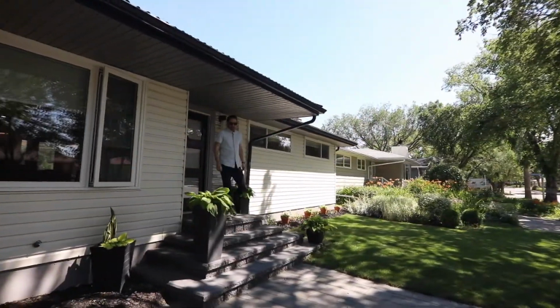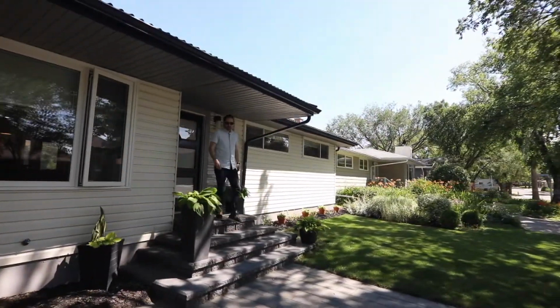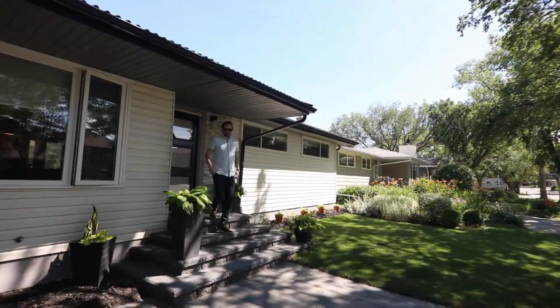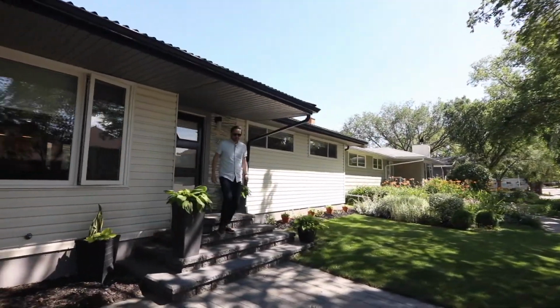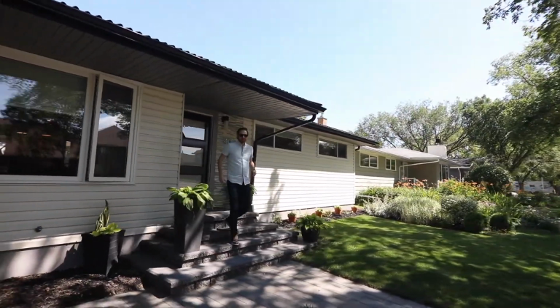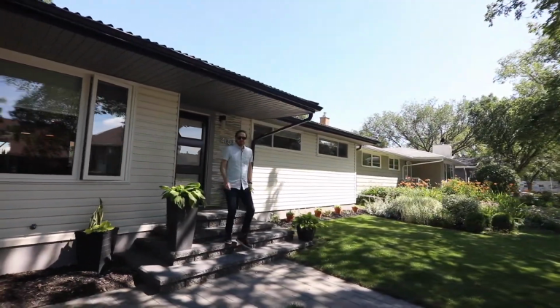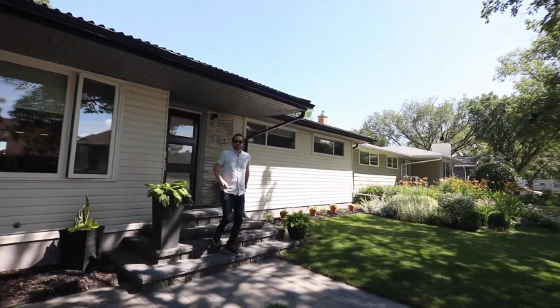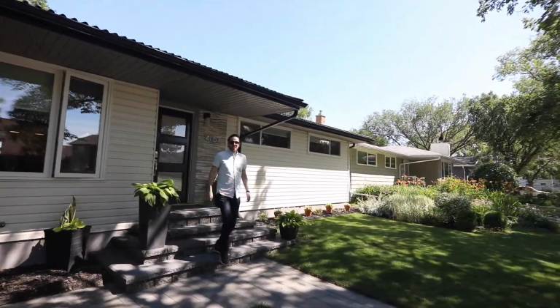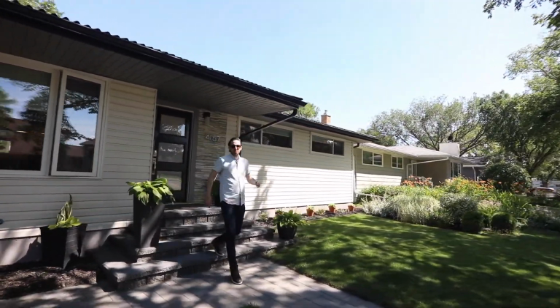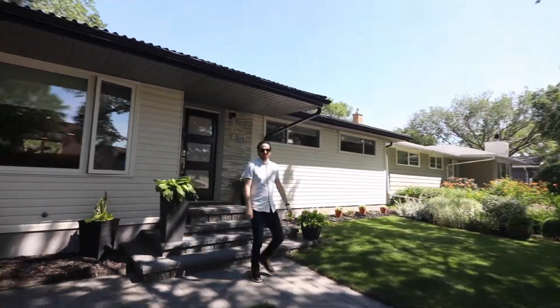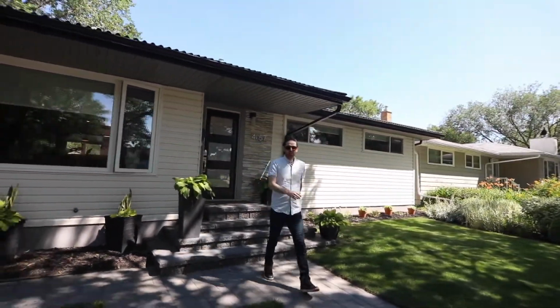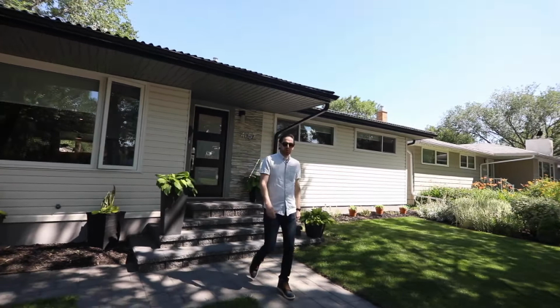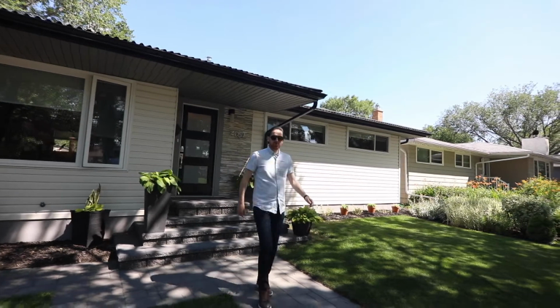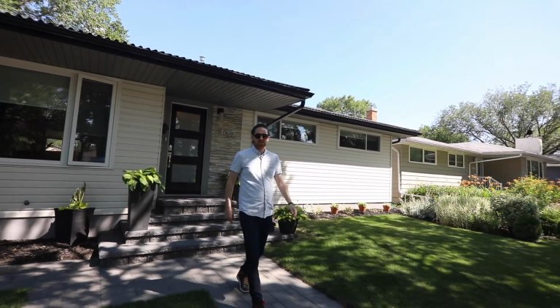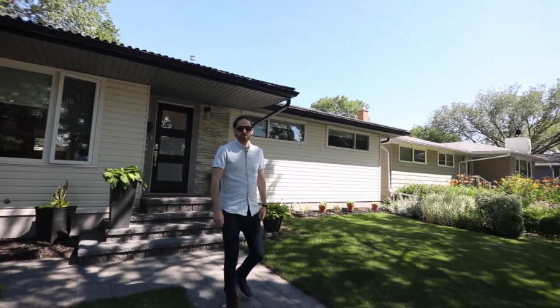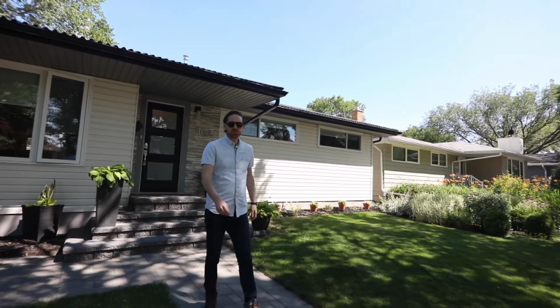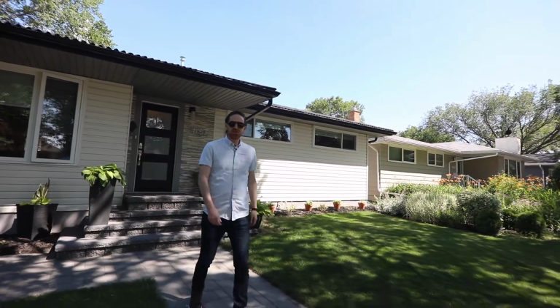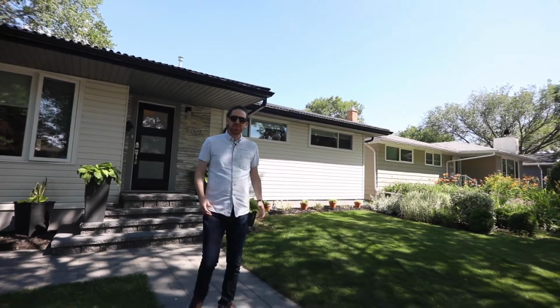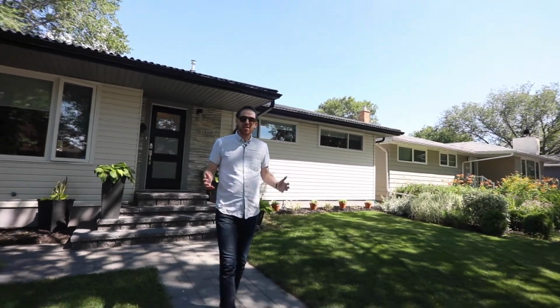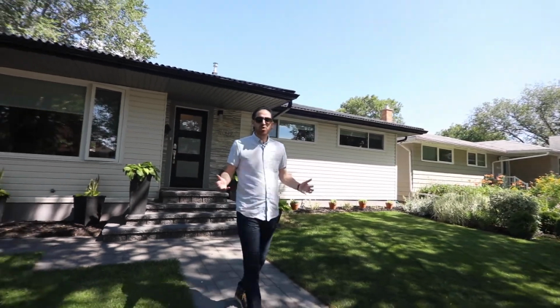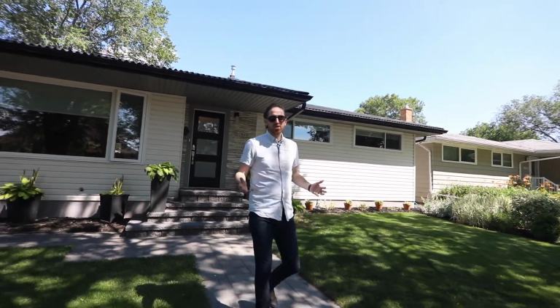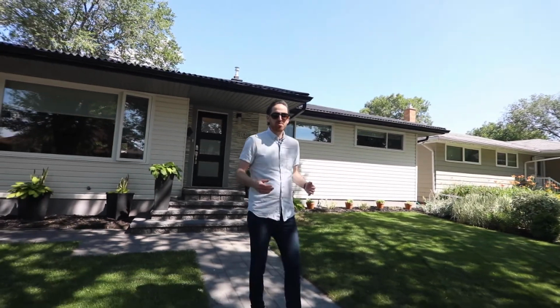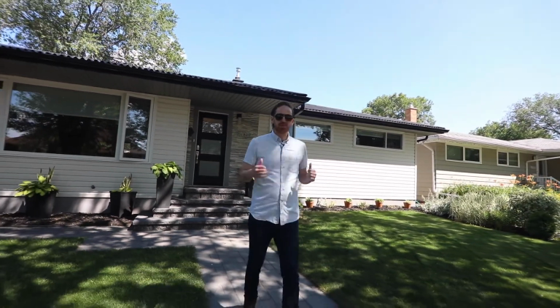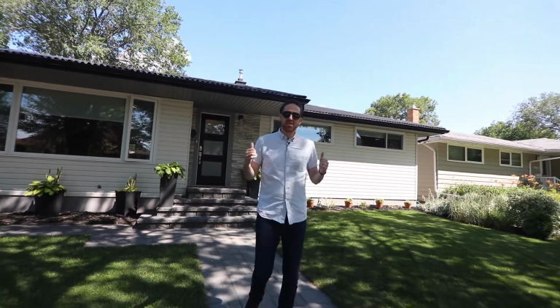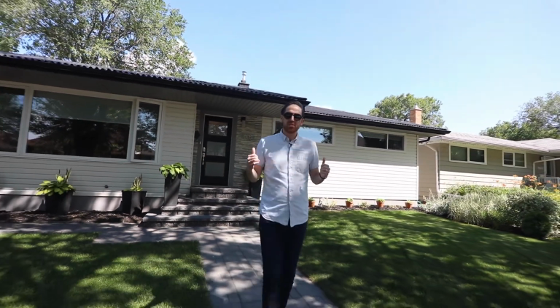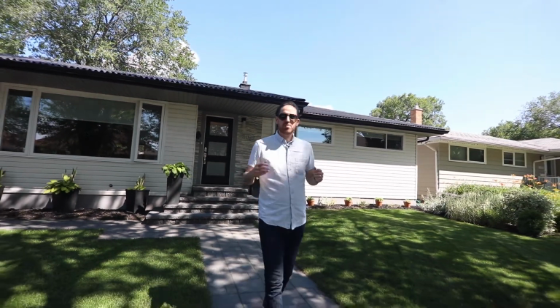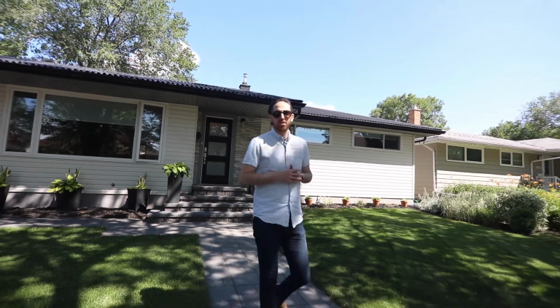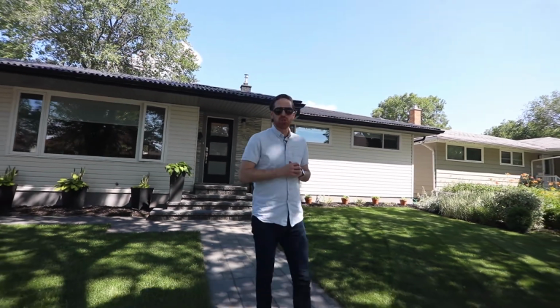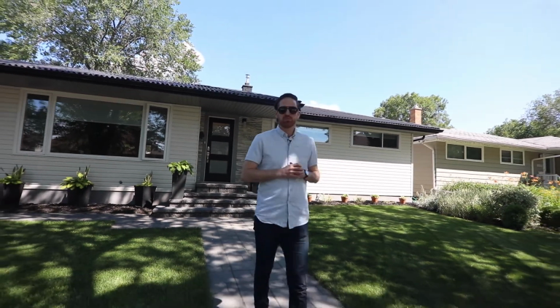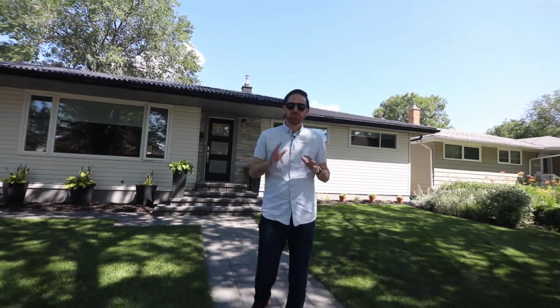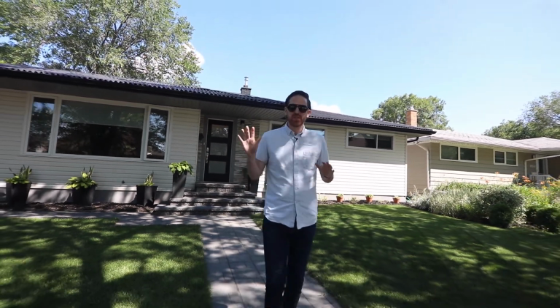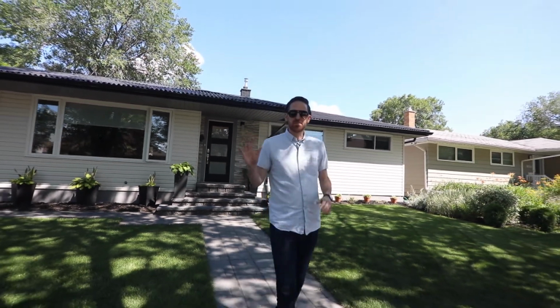That's it everyone, thanks for coming to take a look at 4057 Garnet Street. If you have more questions about this amazing home, give me a shout. See you next time.